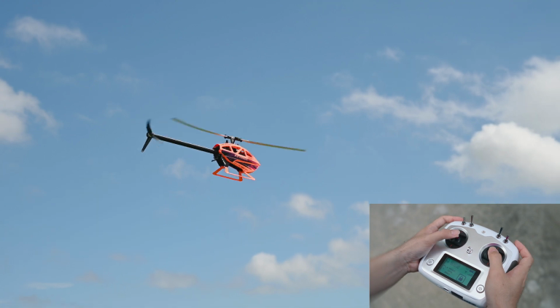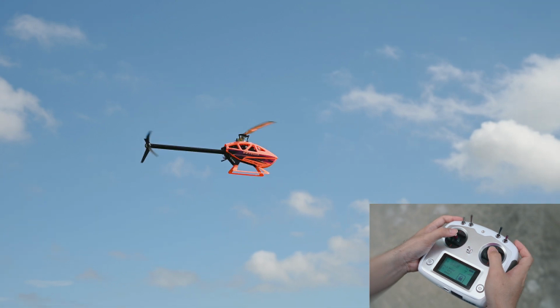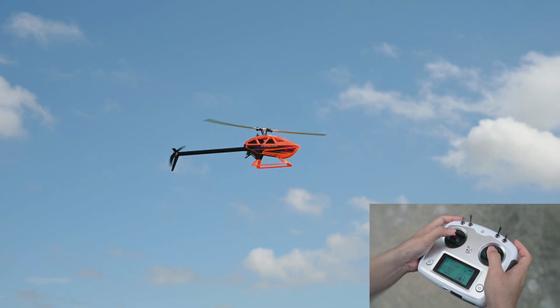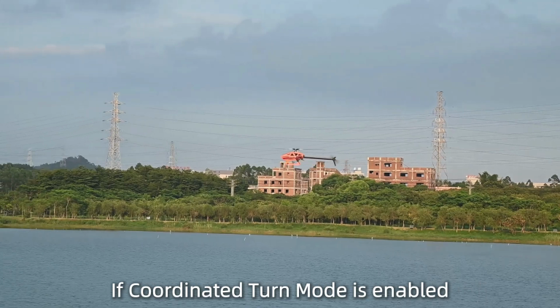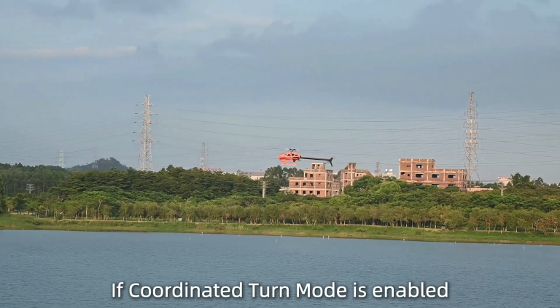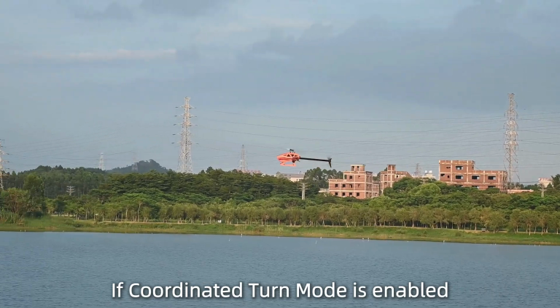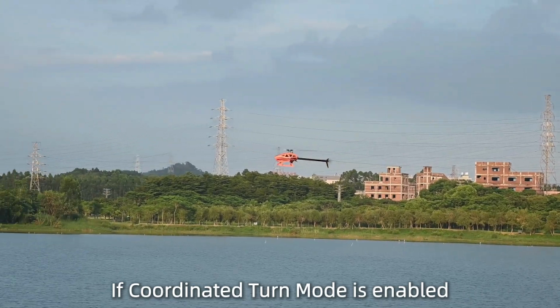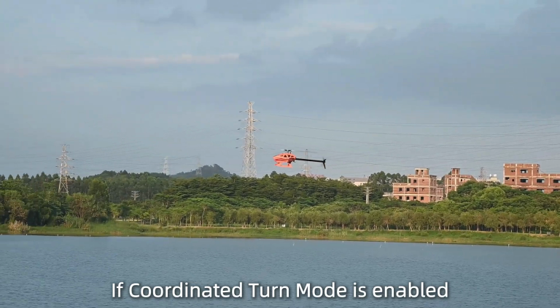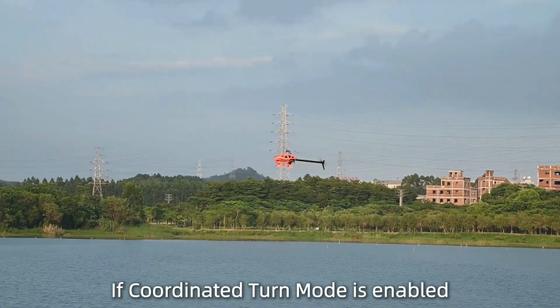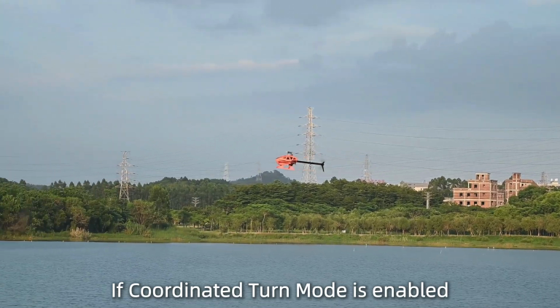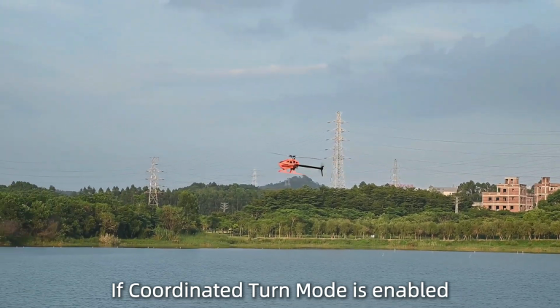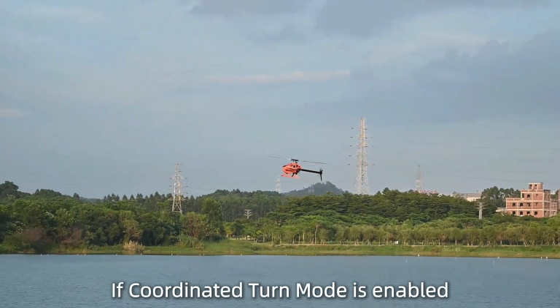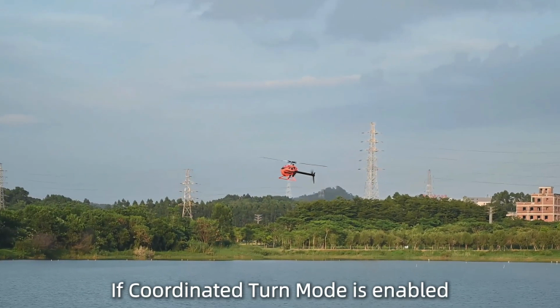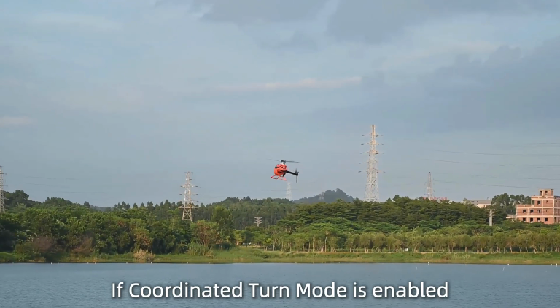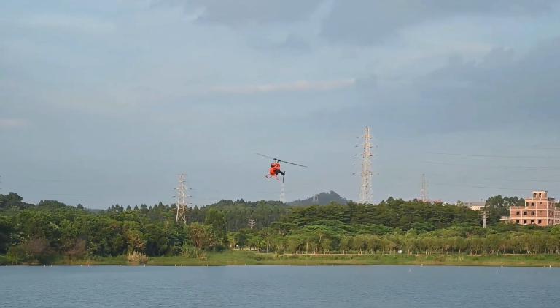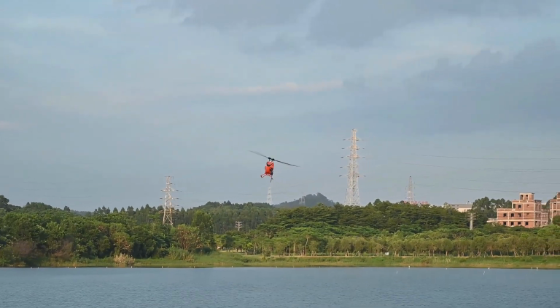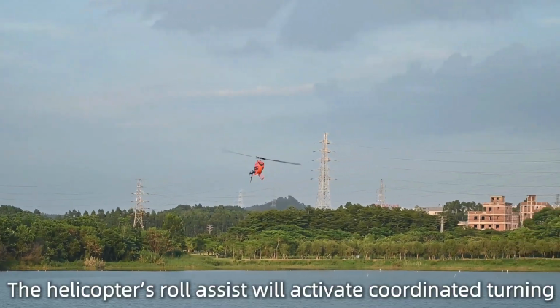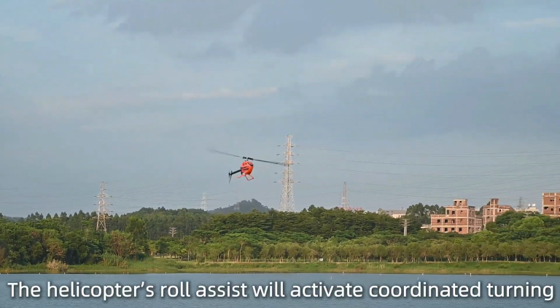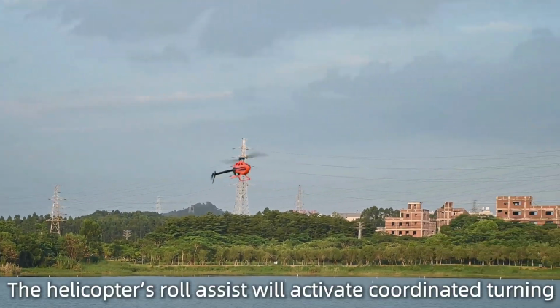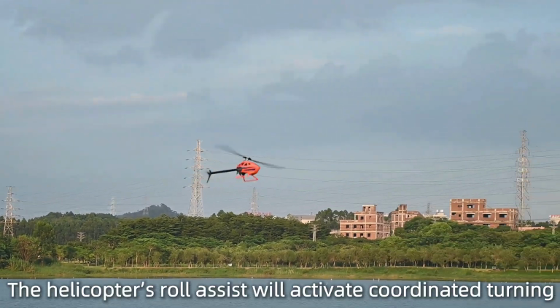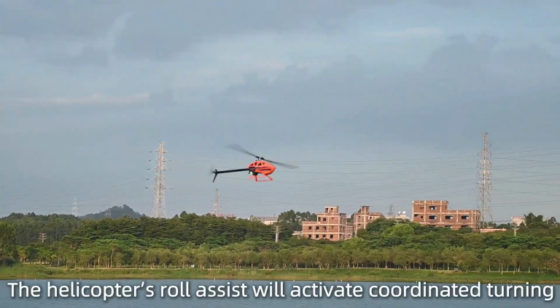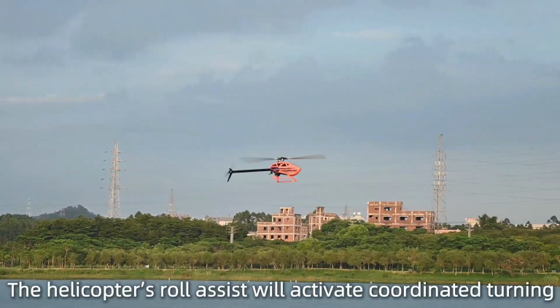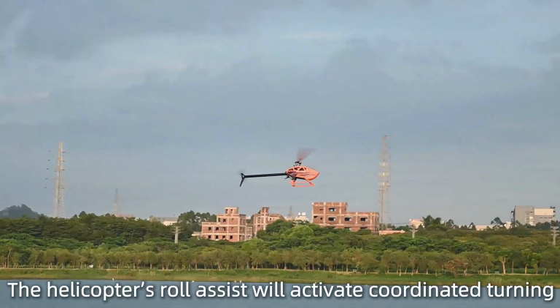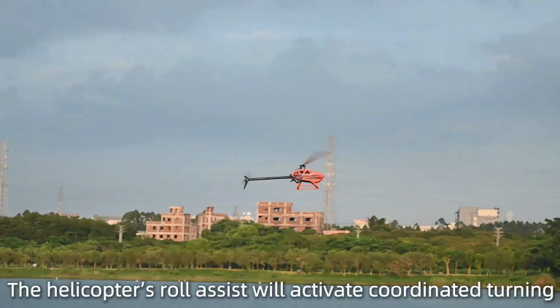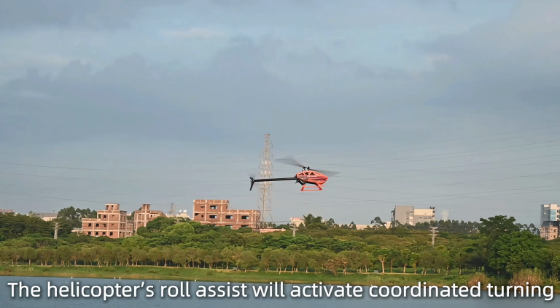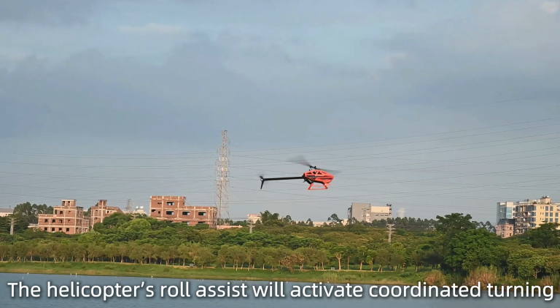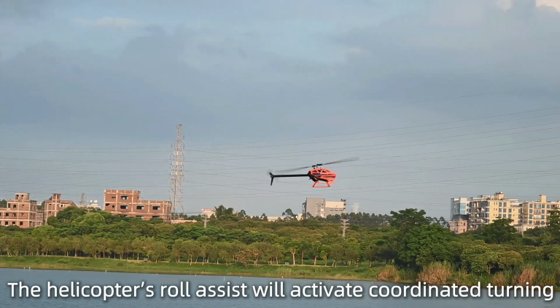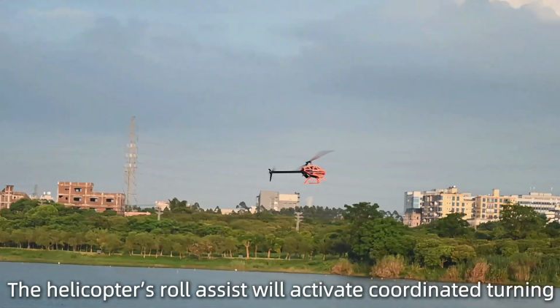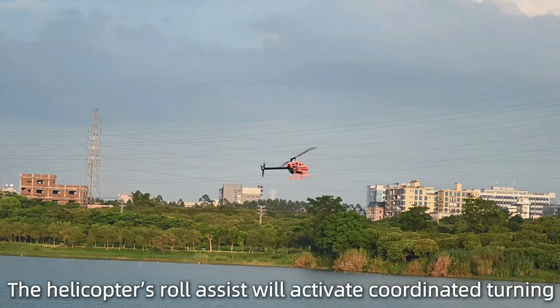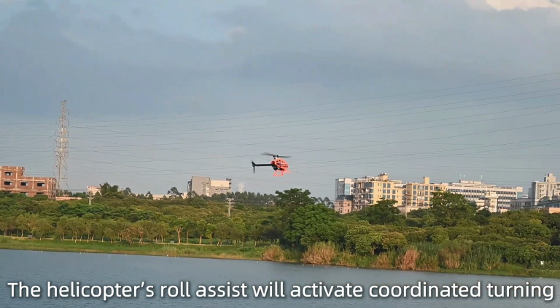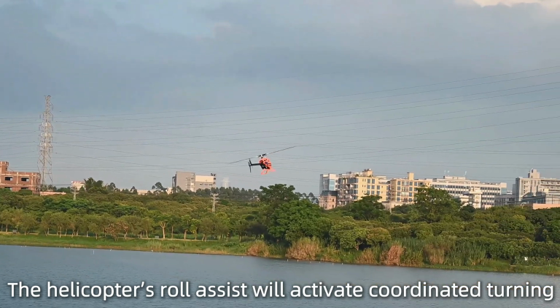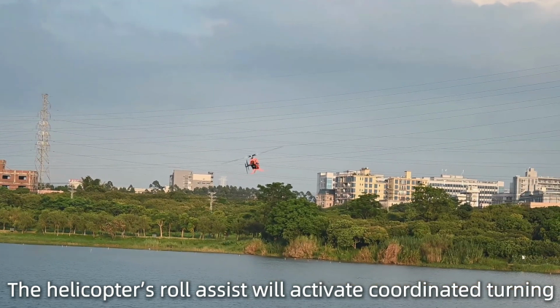If coordinated turn mode is enabled, the helicopter's roll assist will activate coordinated turning.